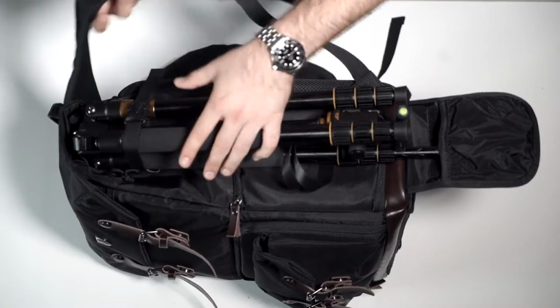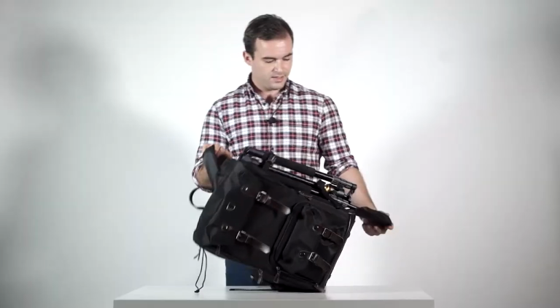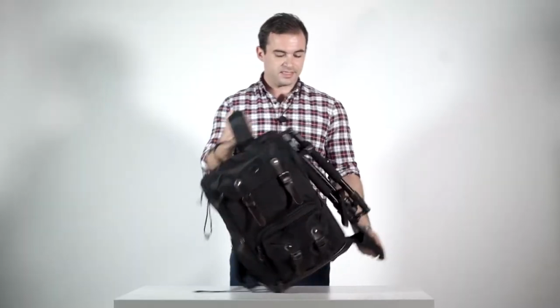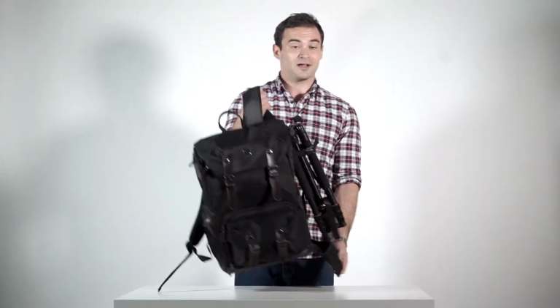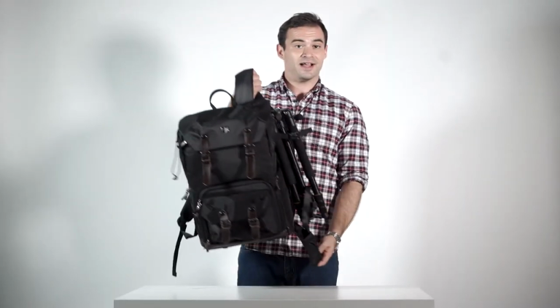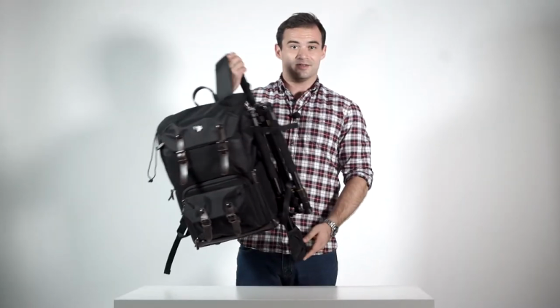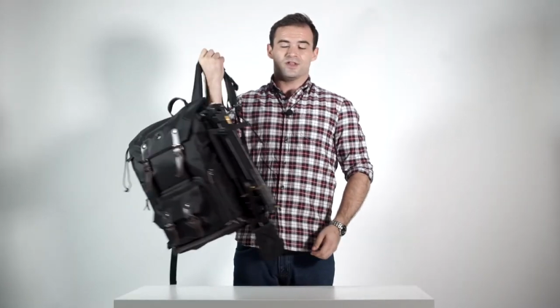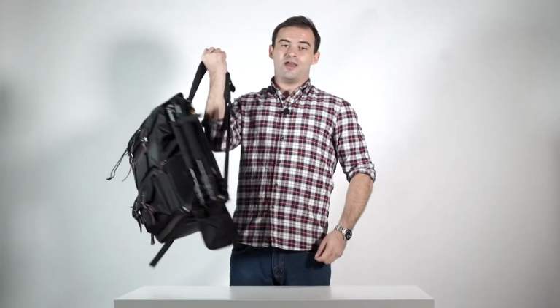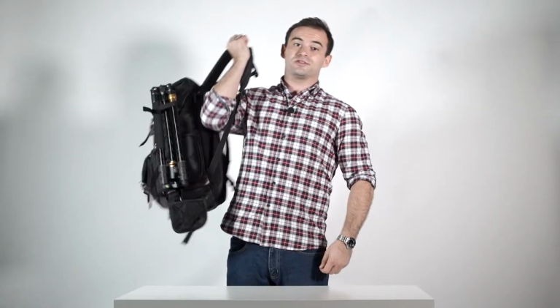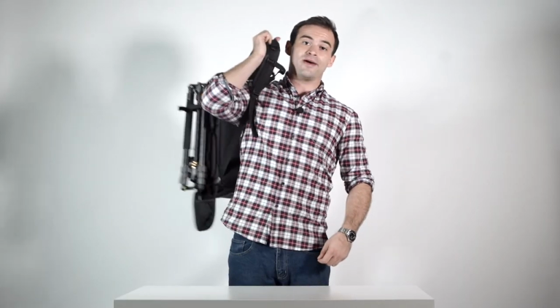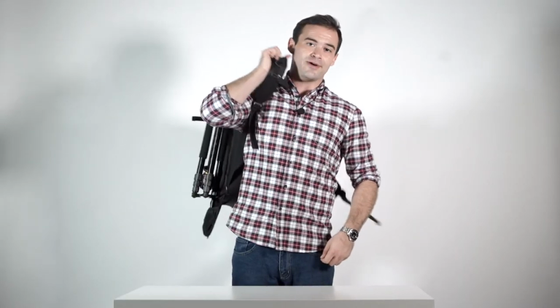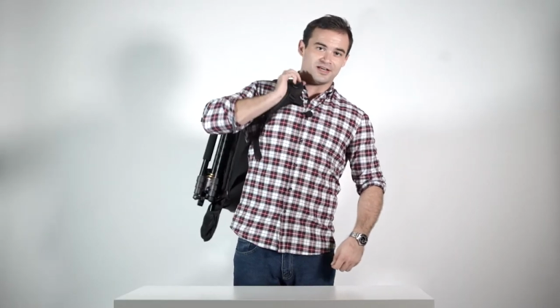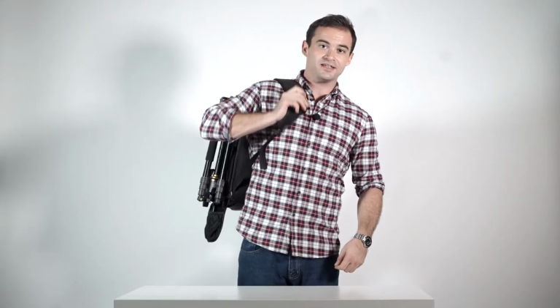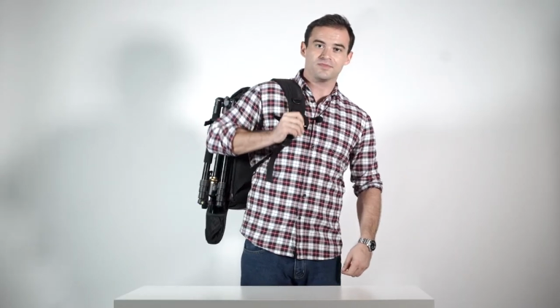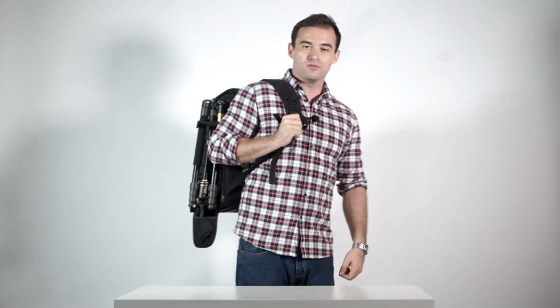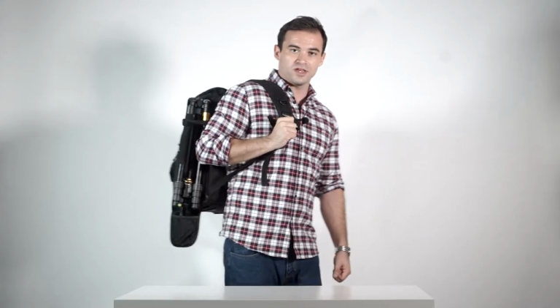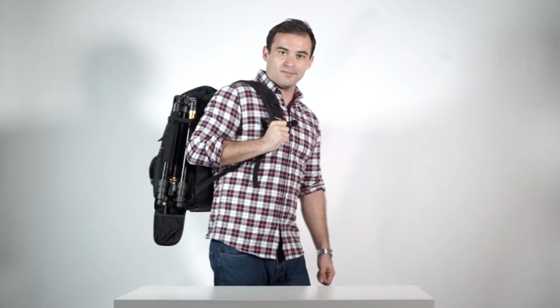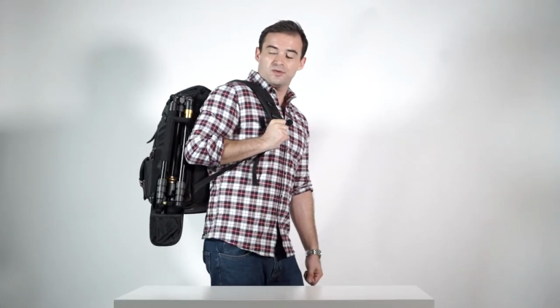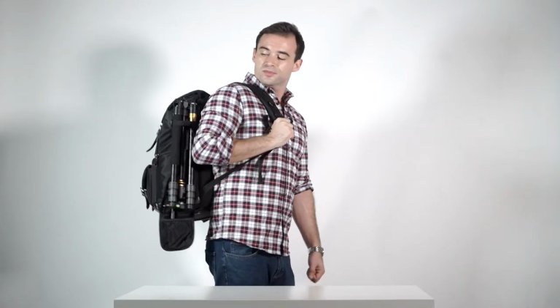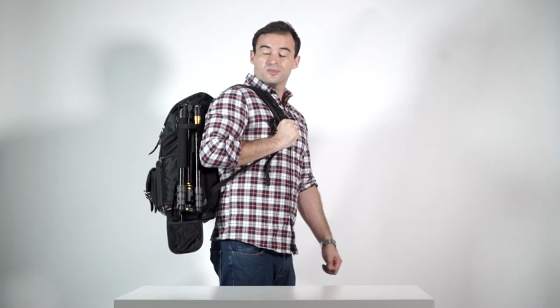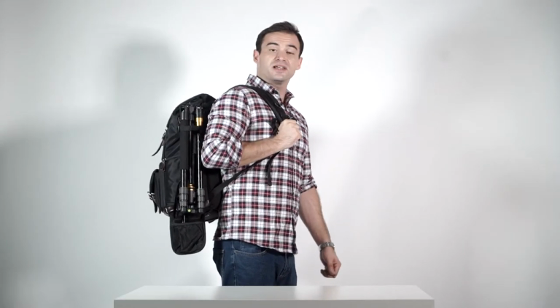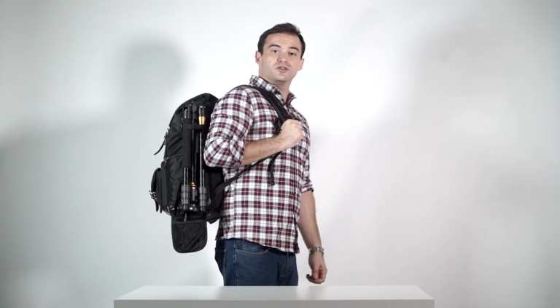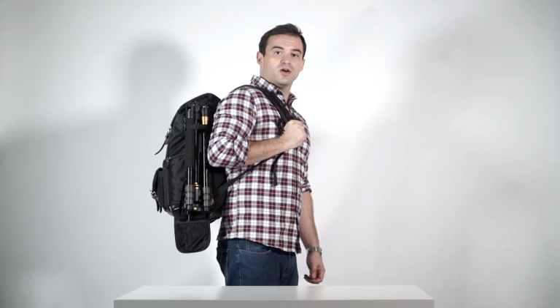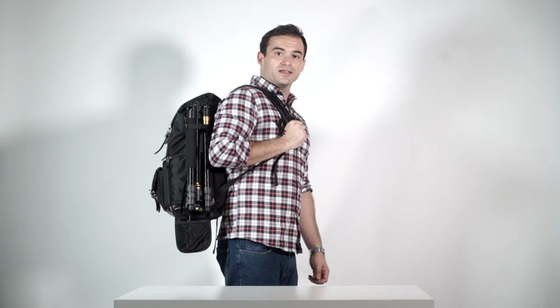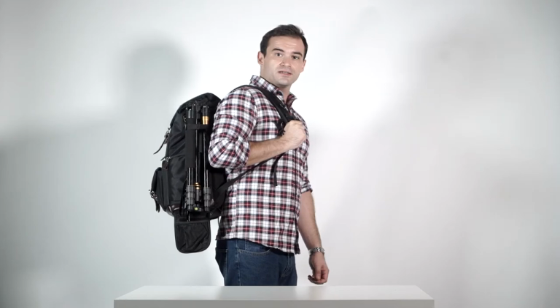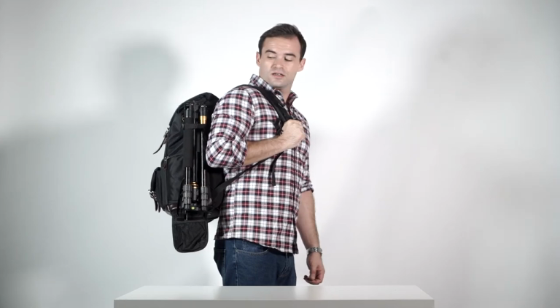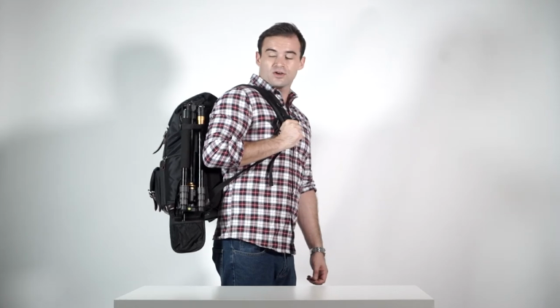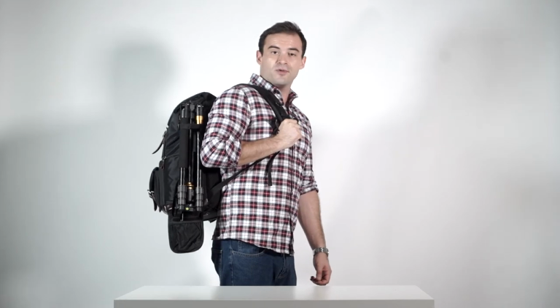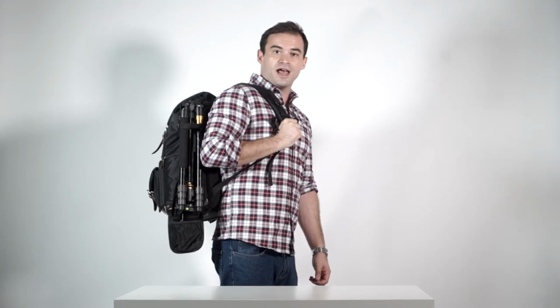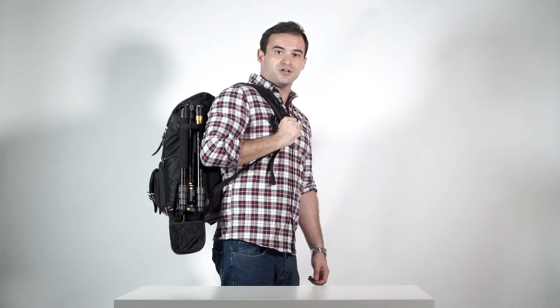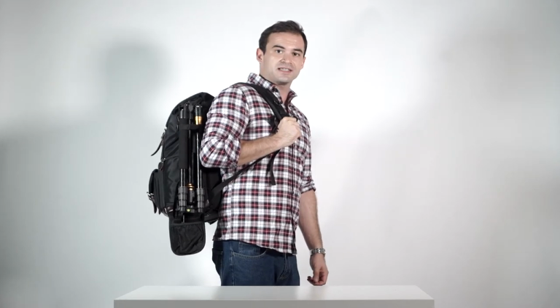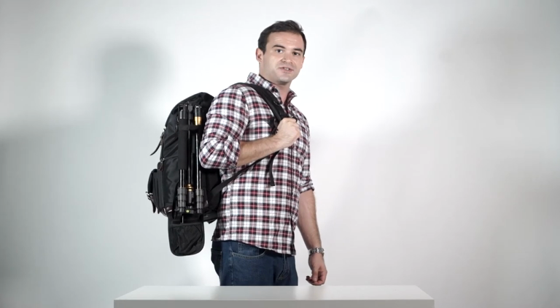As a backpack you're able to go anywhere you need with your laptop, your personal belongings, your camera and your accessories.